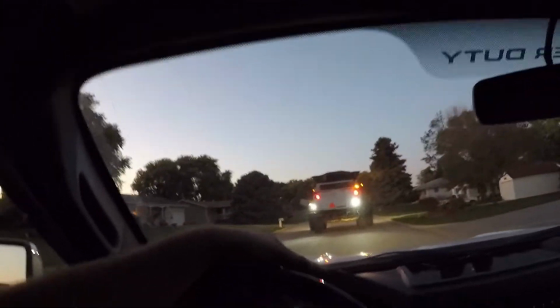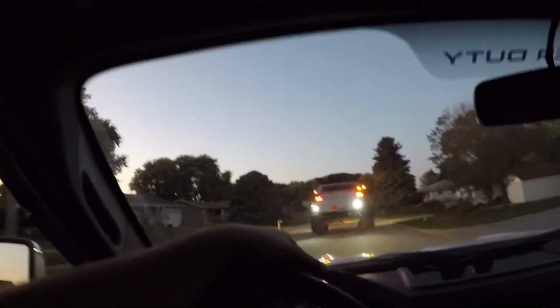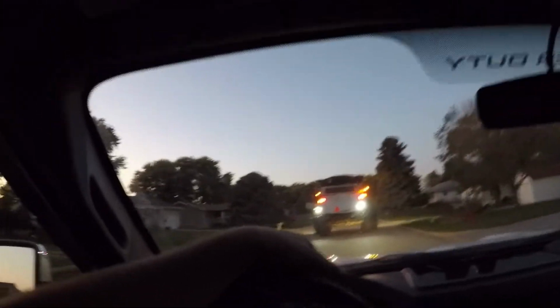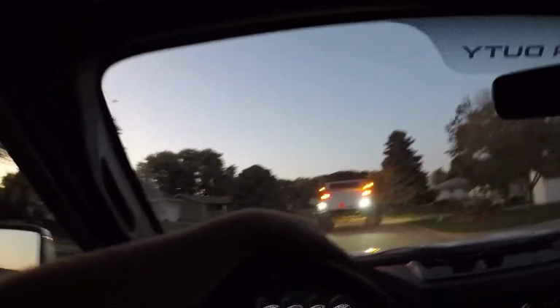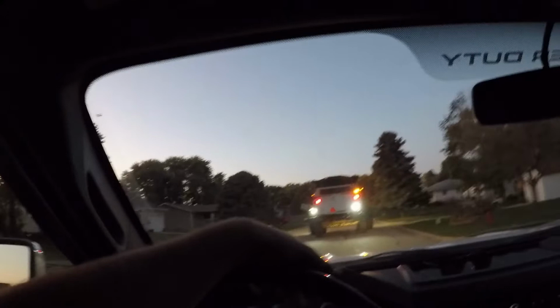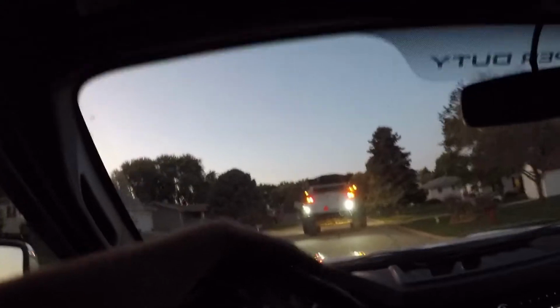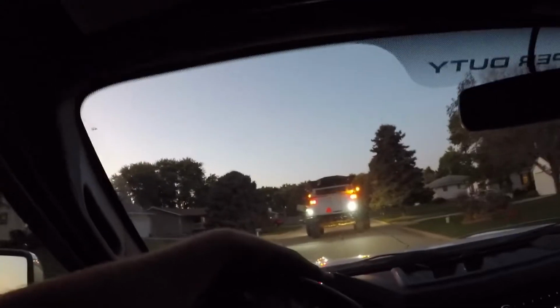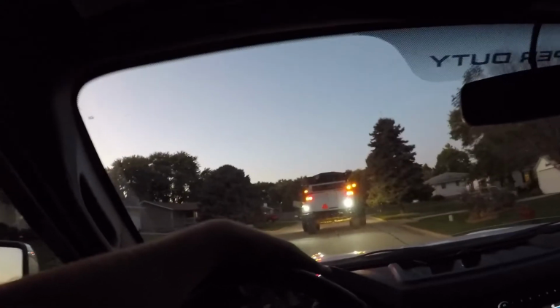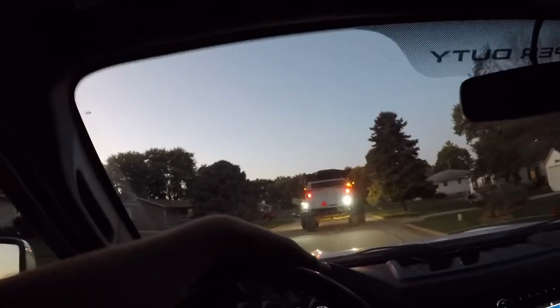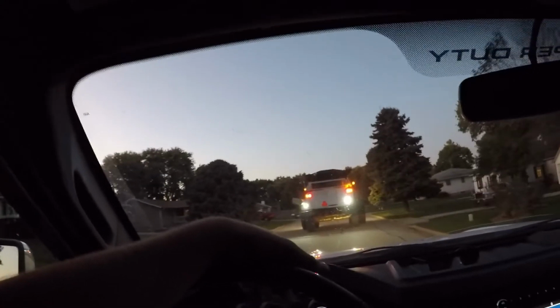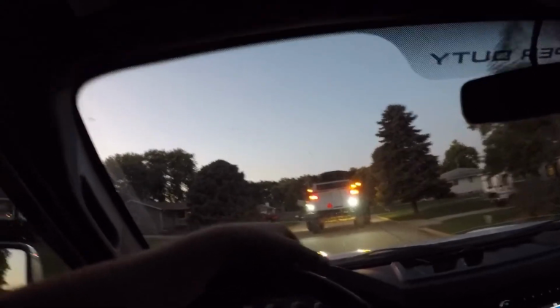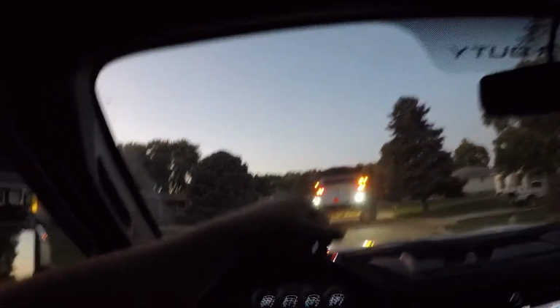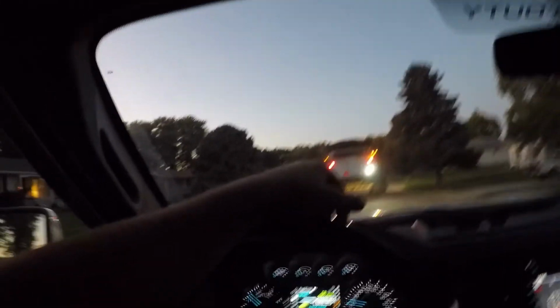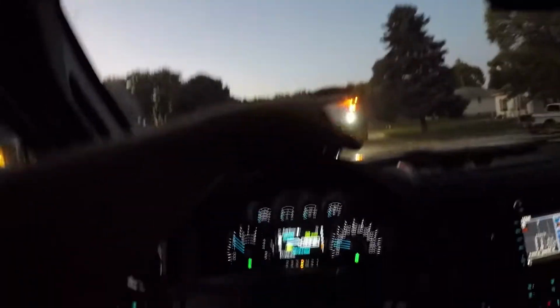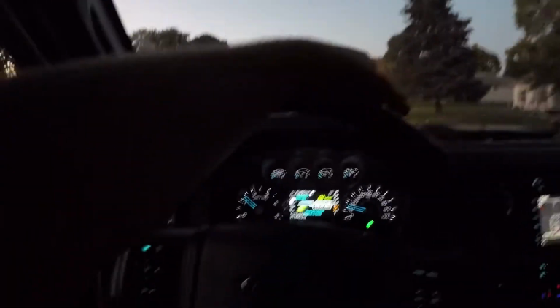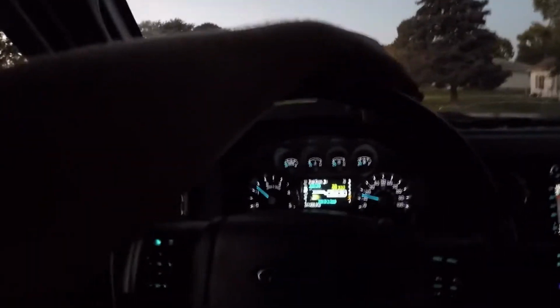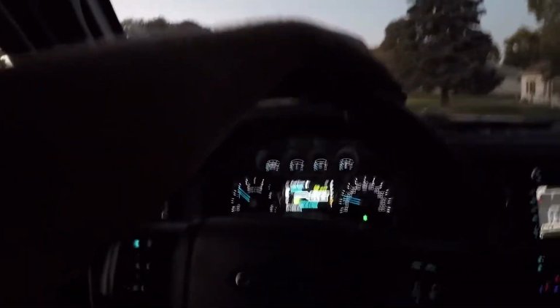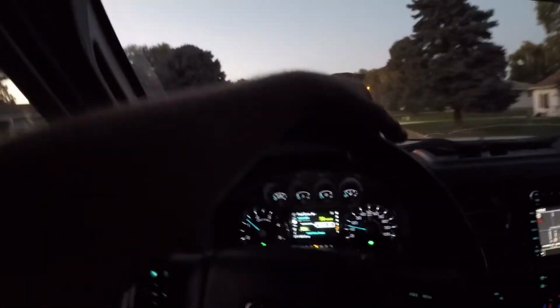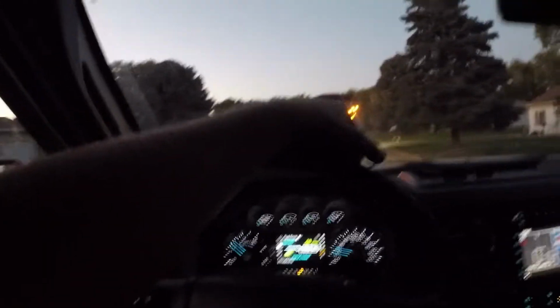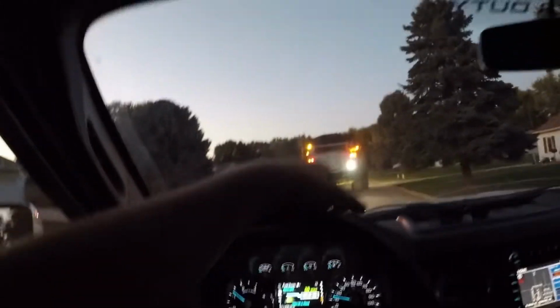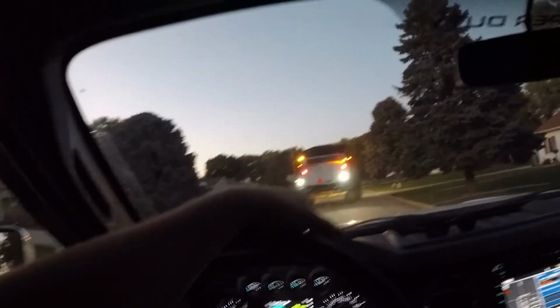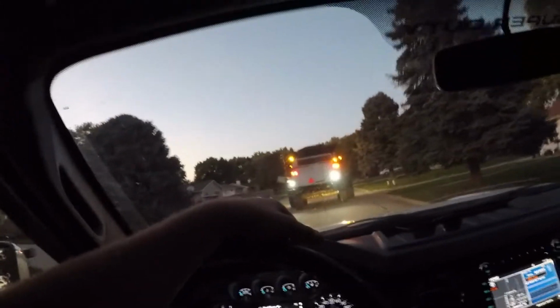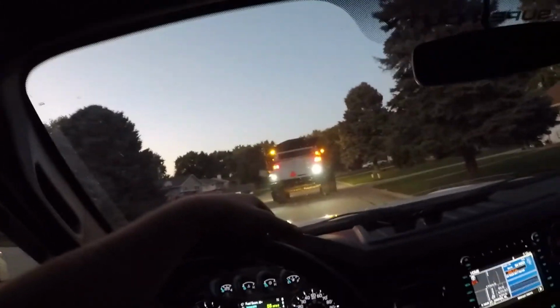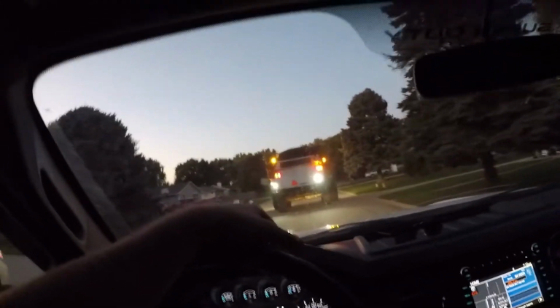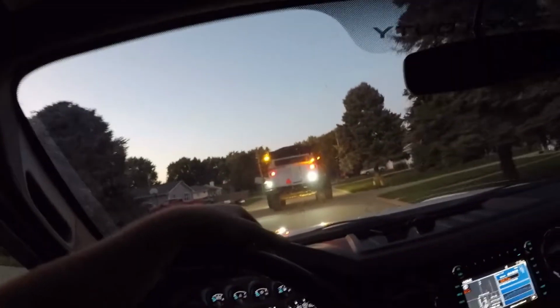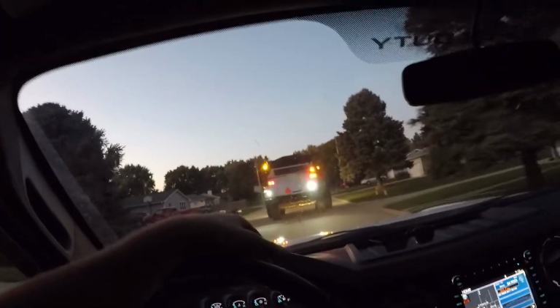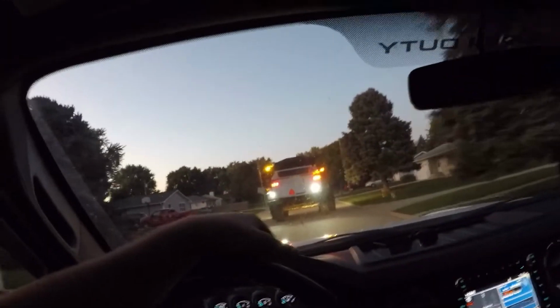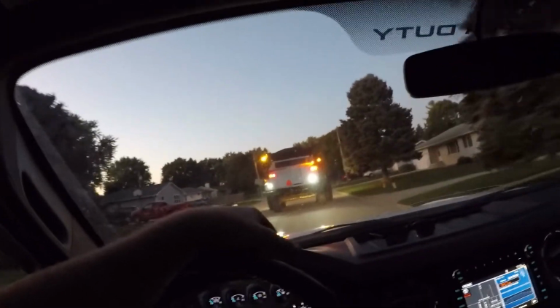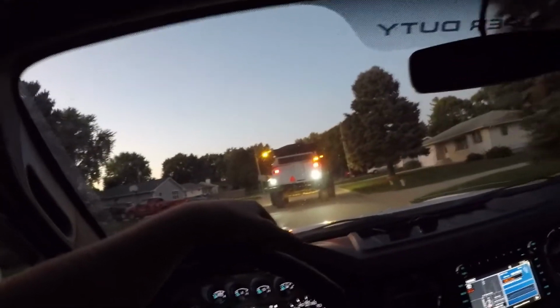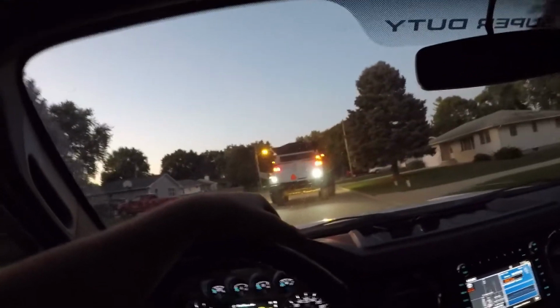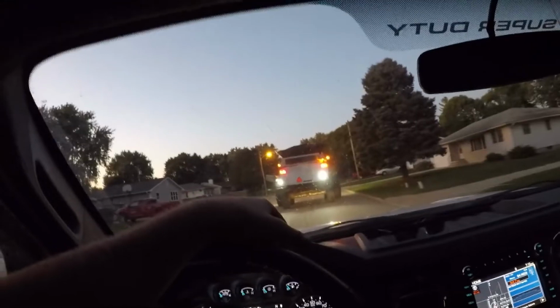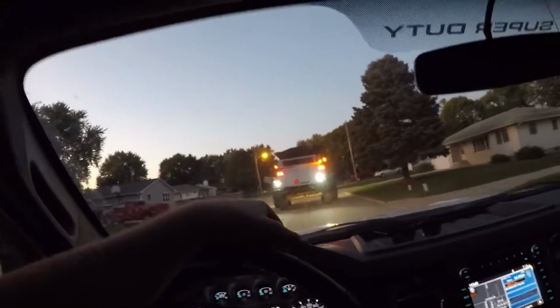Beautiful night out. I don't got much to say — I'll see you guys when we get out to the field.